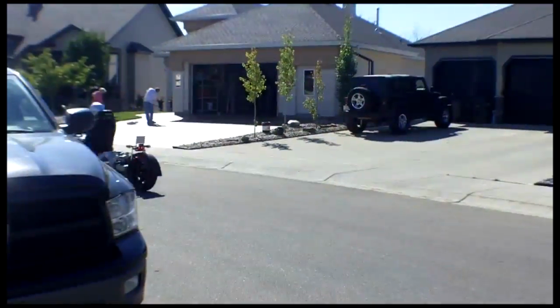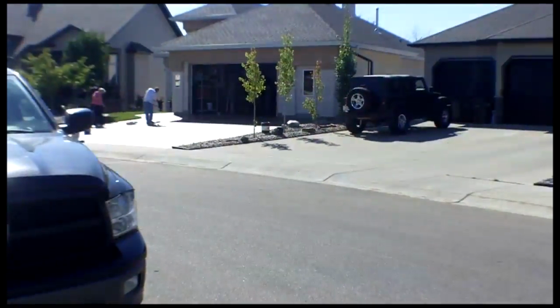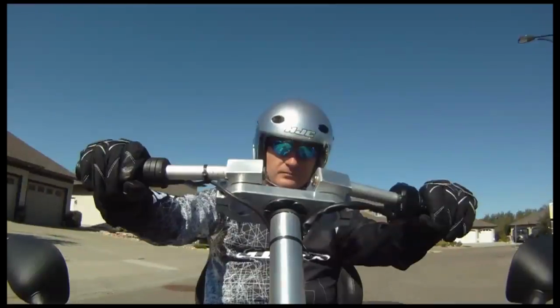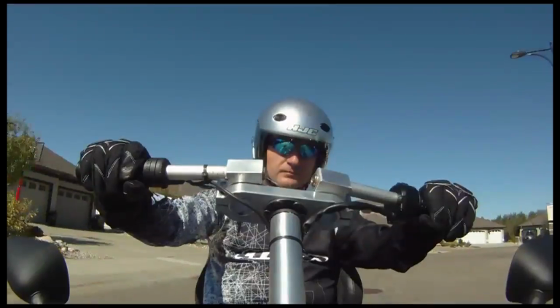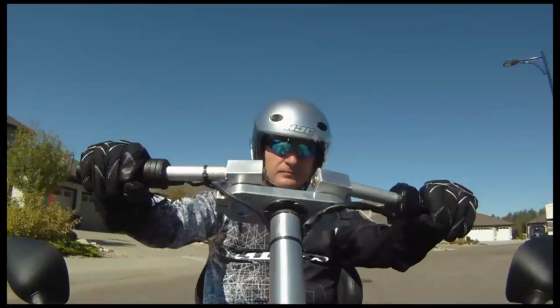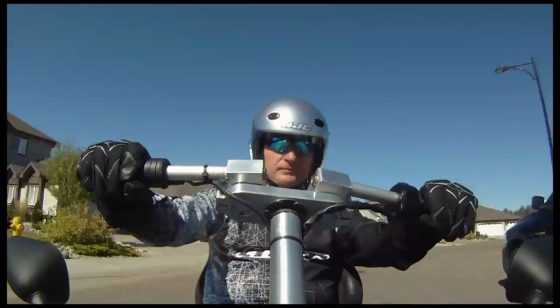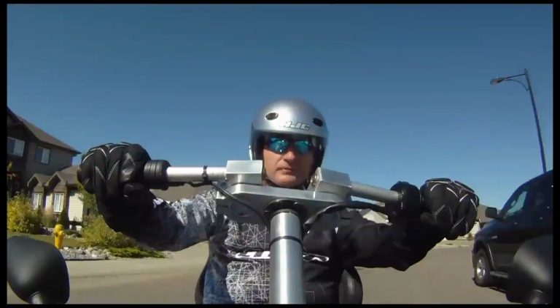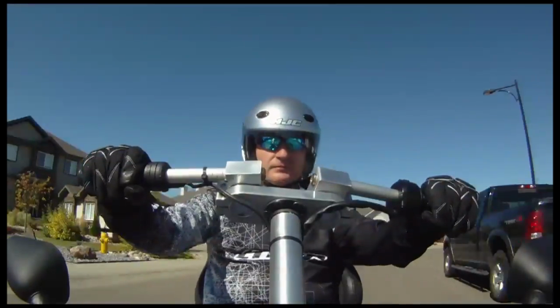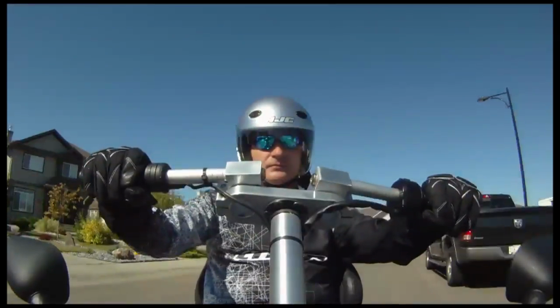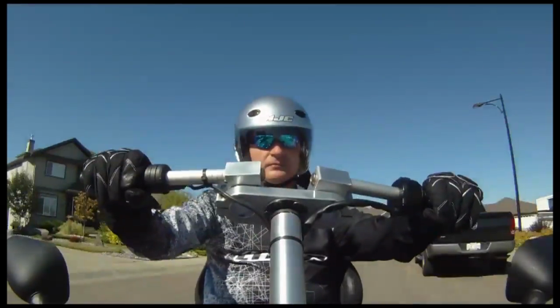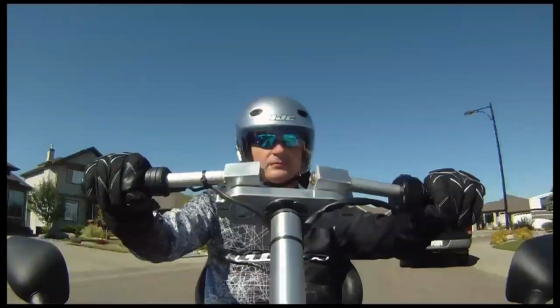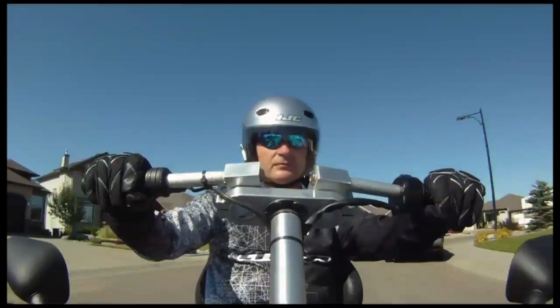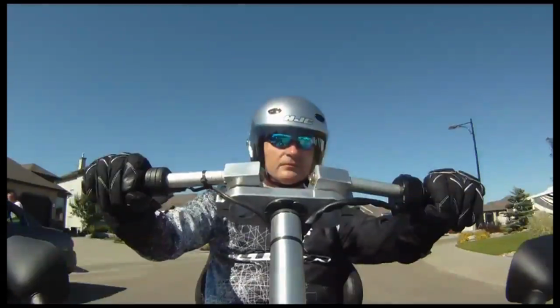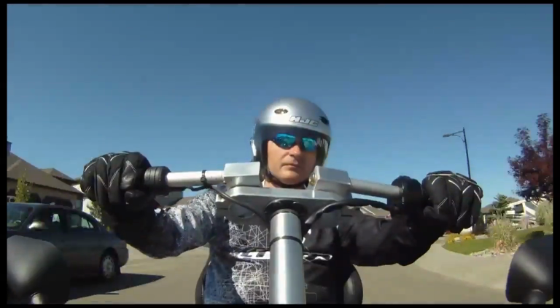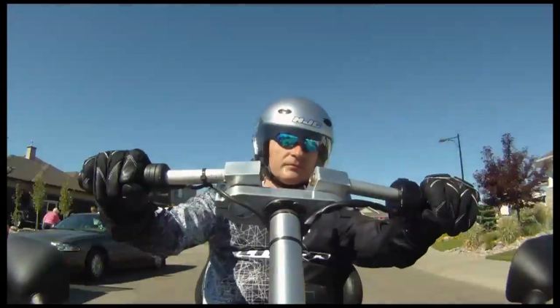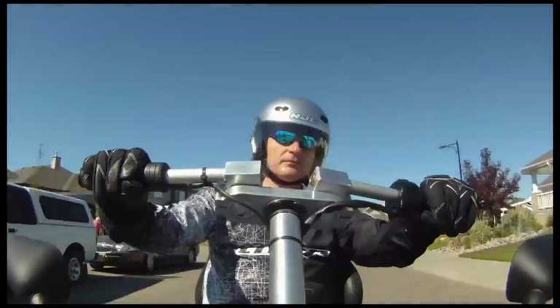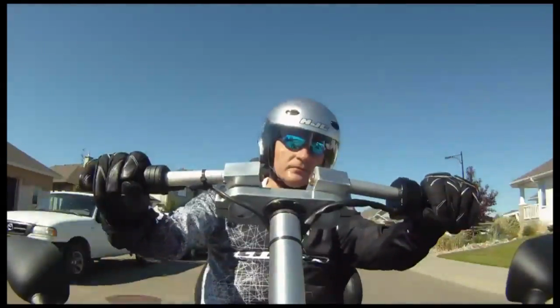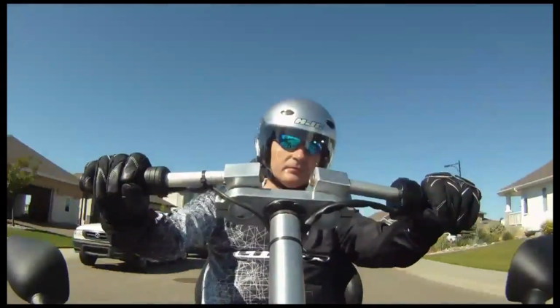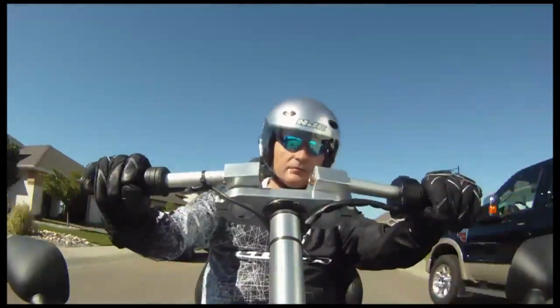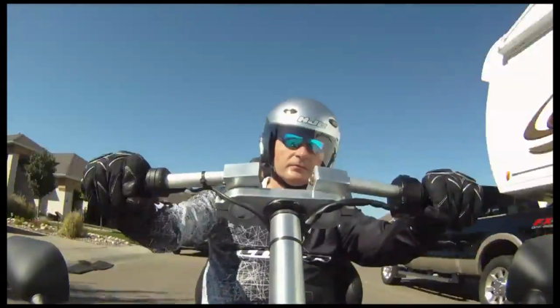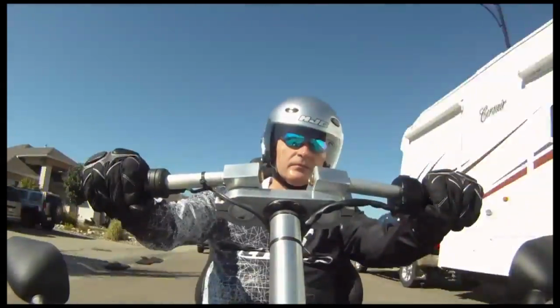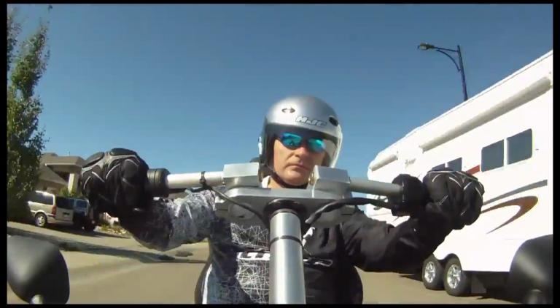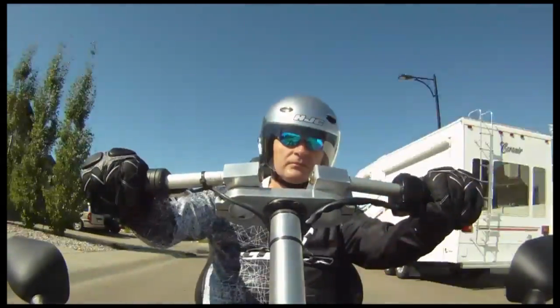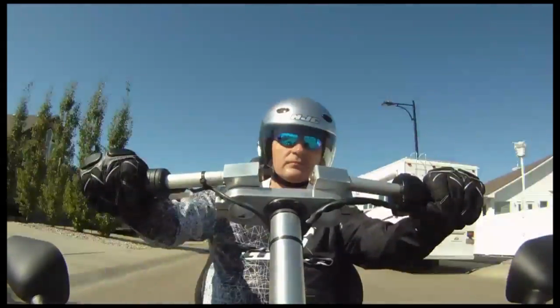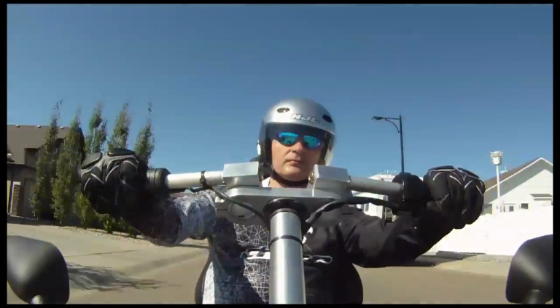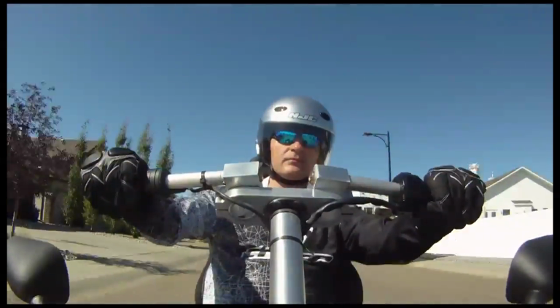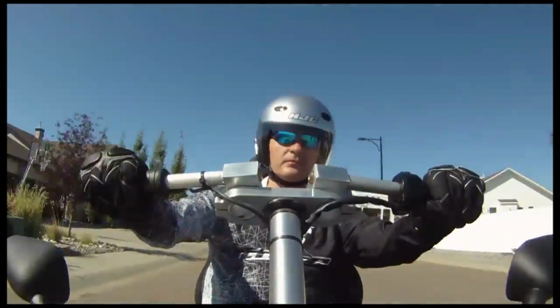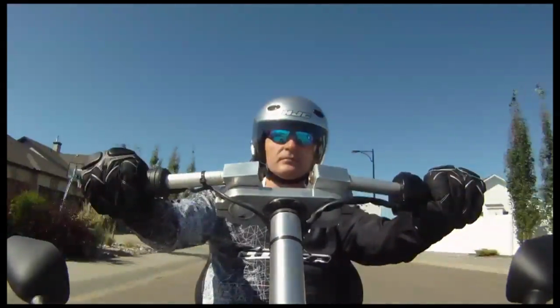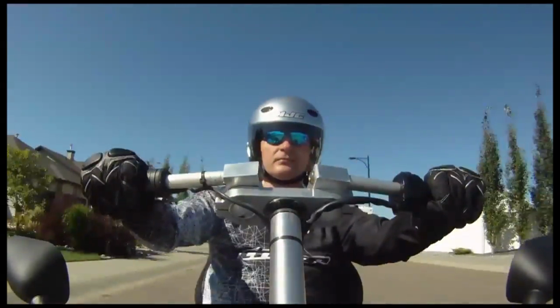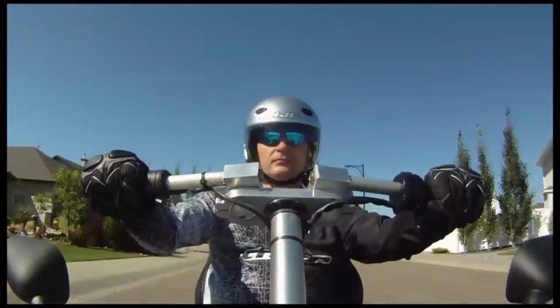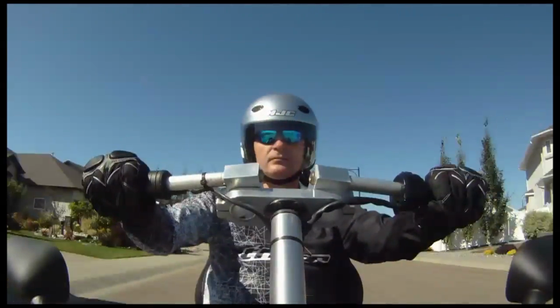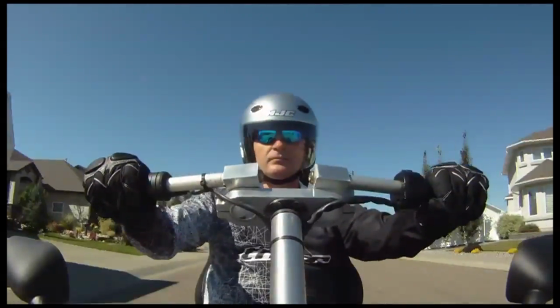This is my second electric vehicle project. I call it the Lithium Hawk. It's a project that I started two years ago and I just got it on the road about three weeks ago.